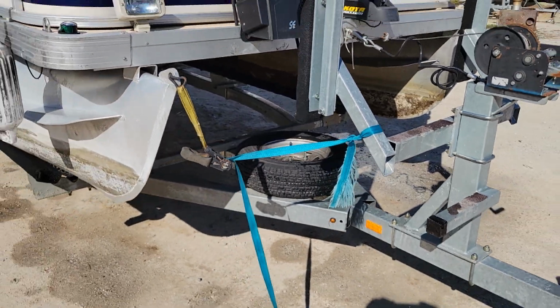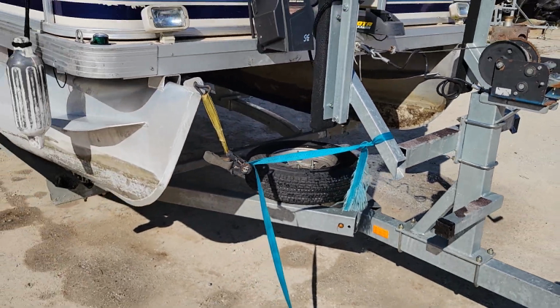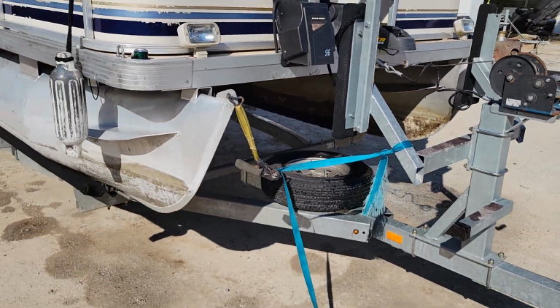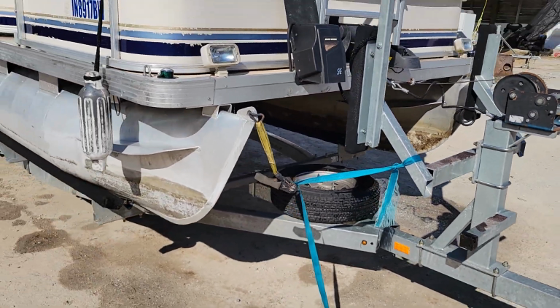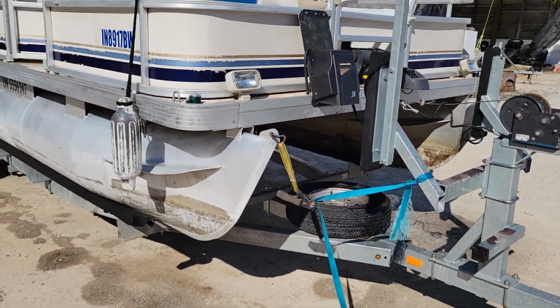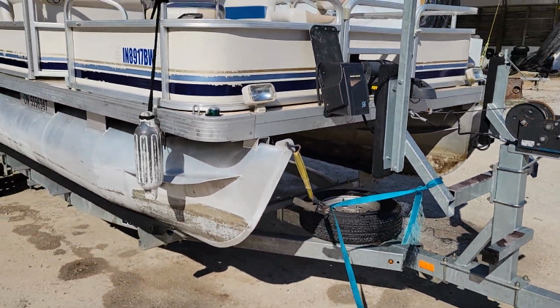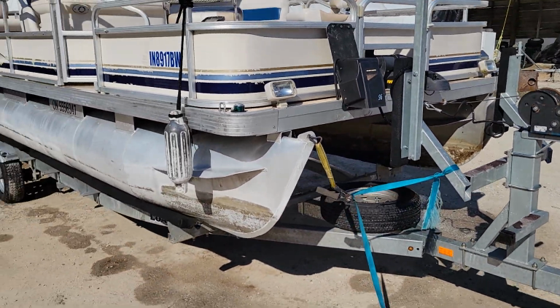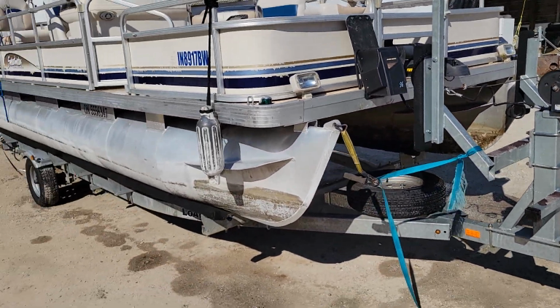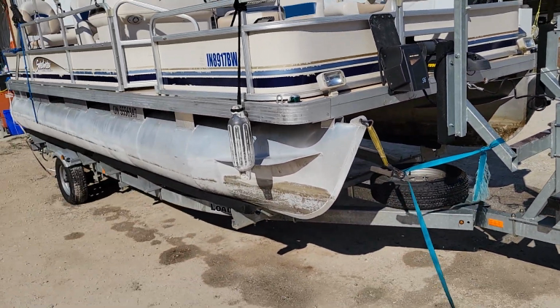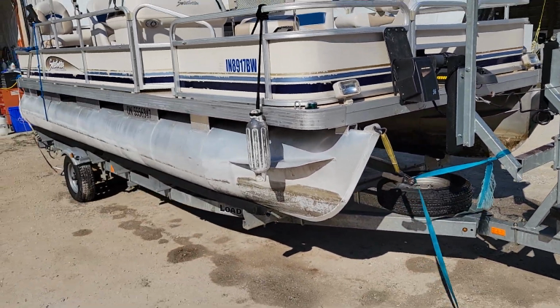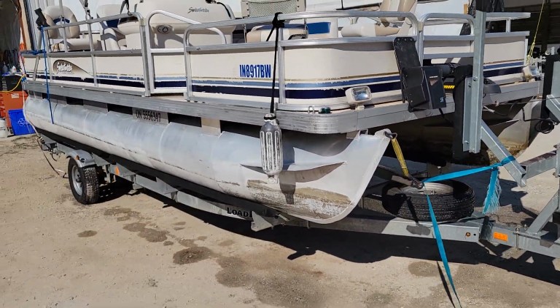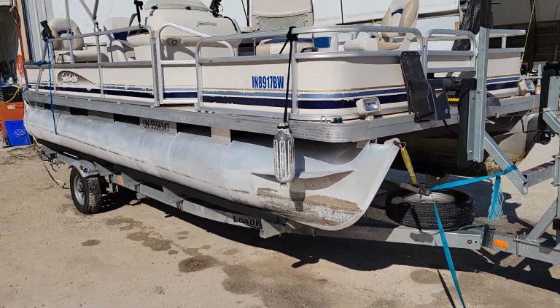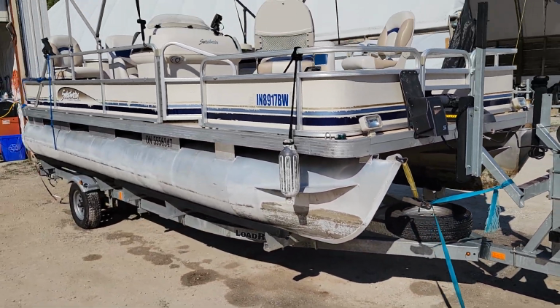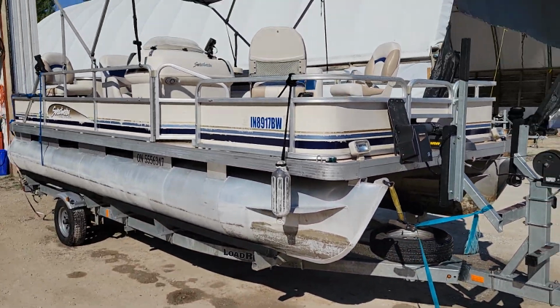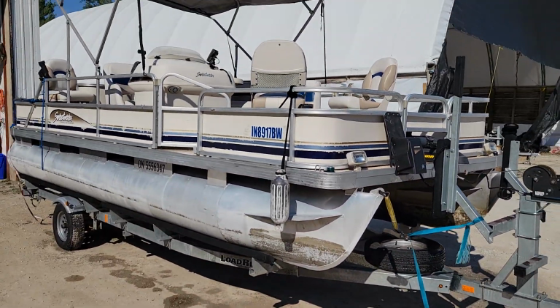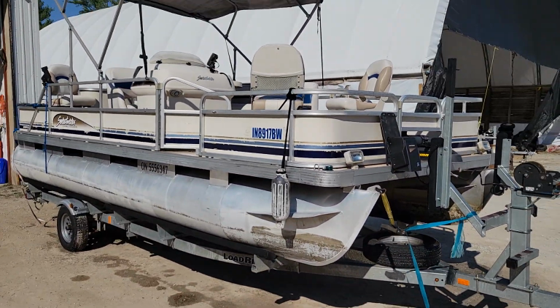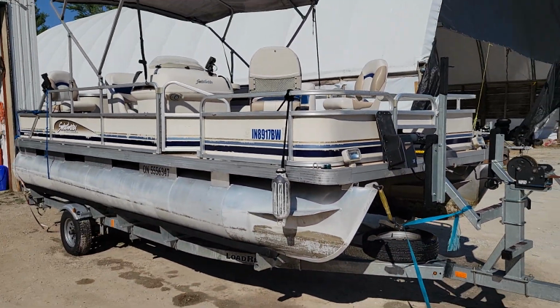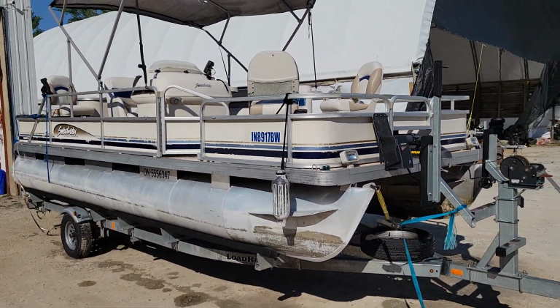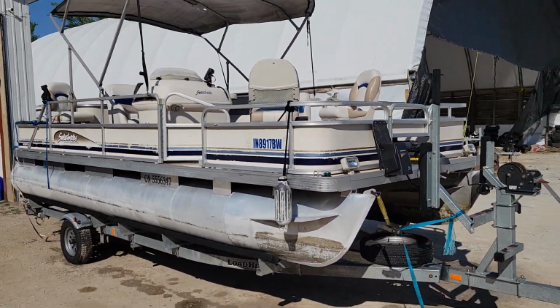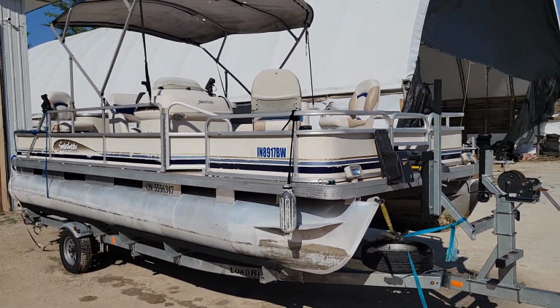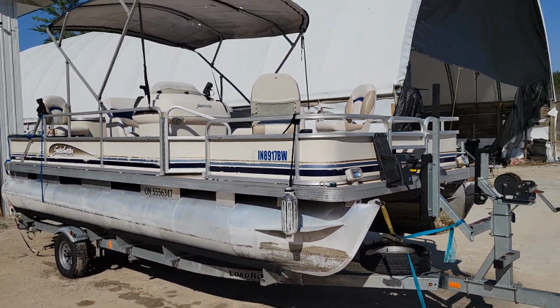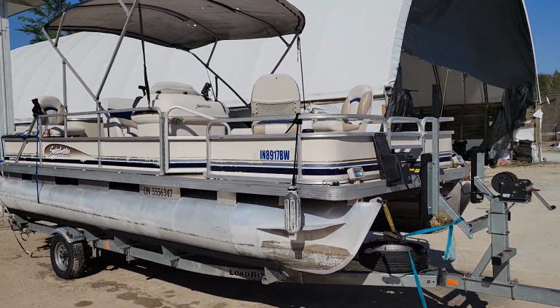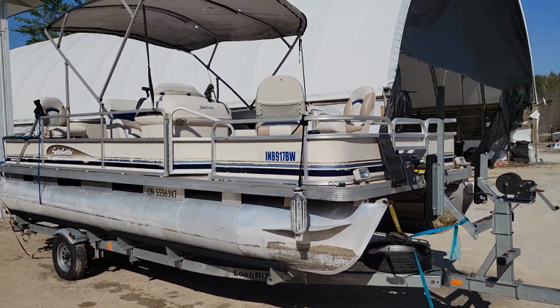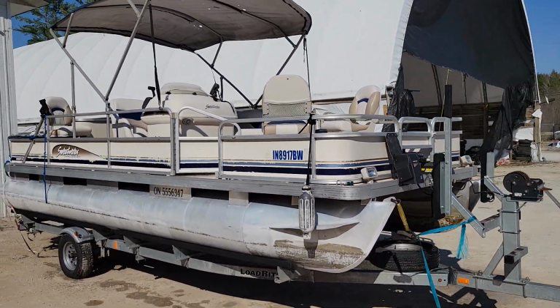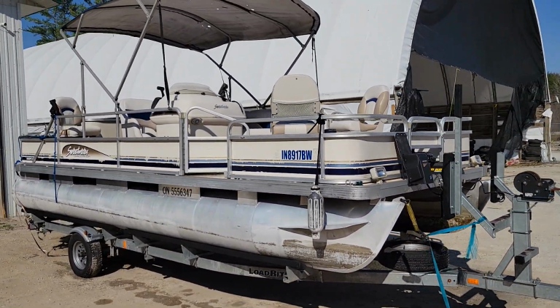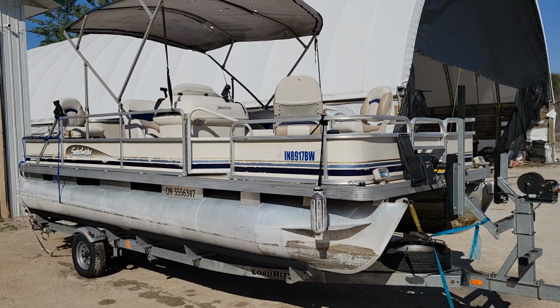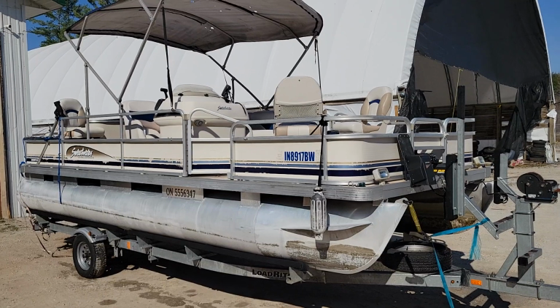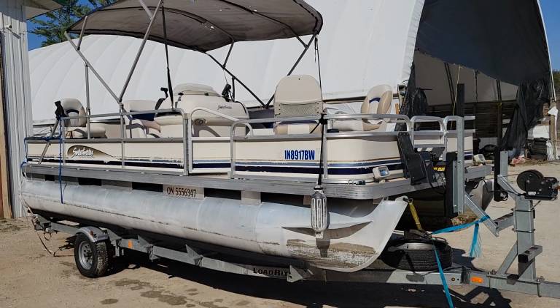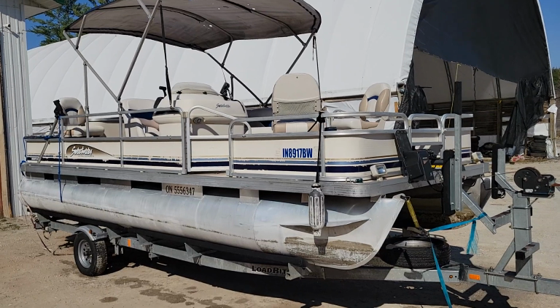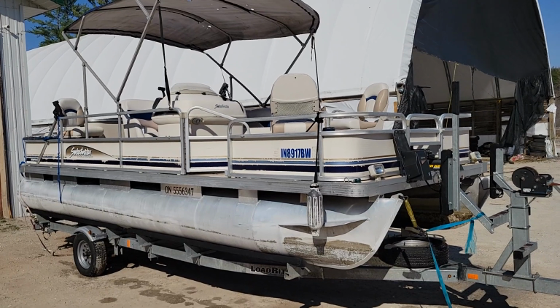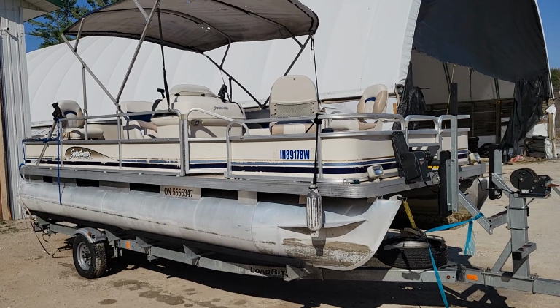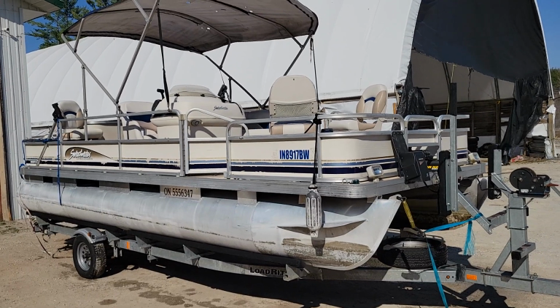It also comes with a 2016 galvanized load-rite trailer and it has a spare tire on it. If you're interested in this package or if you're looking for a pontoon boat, we have some of them in stock.